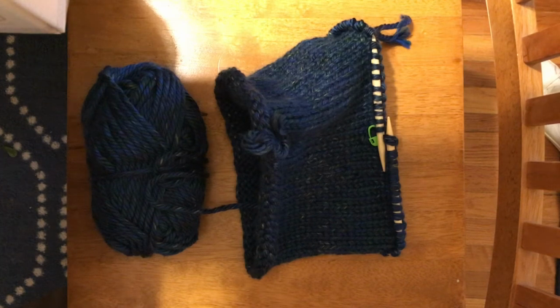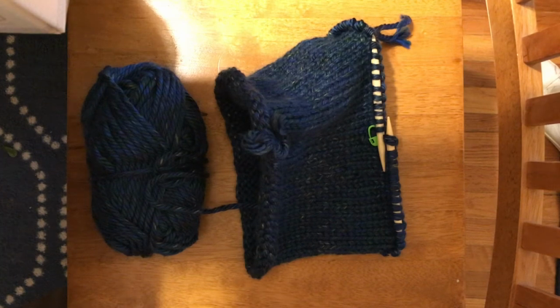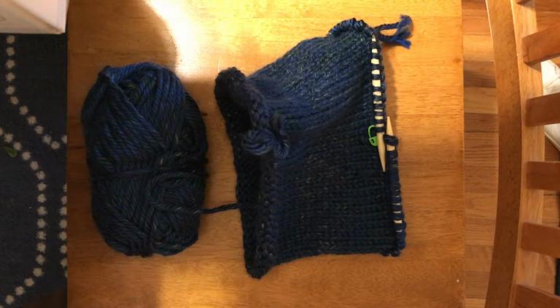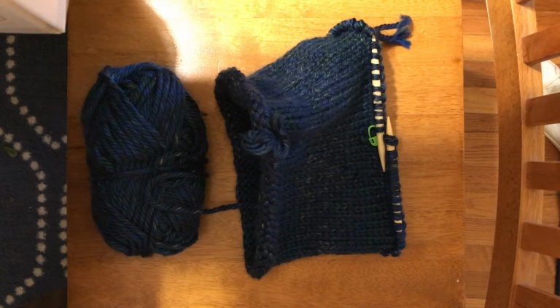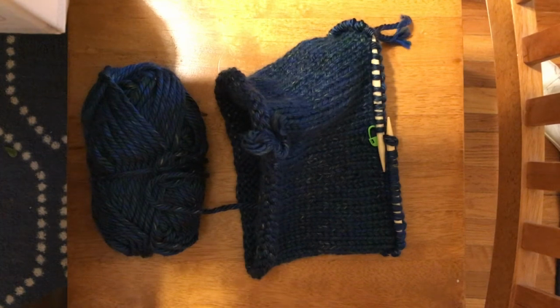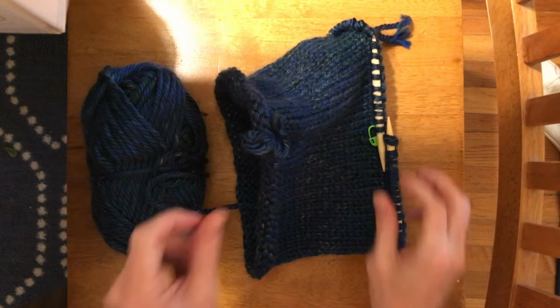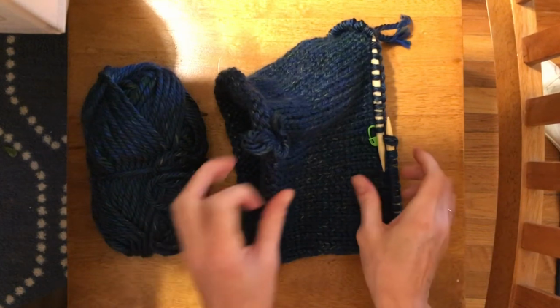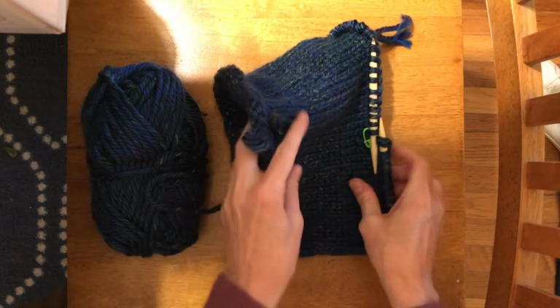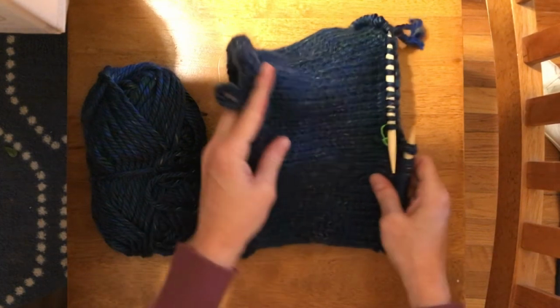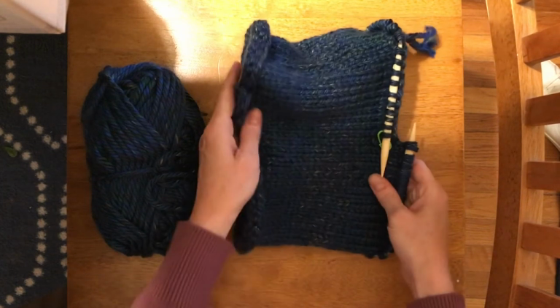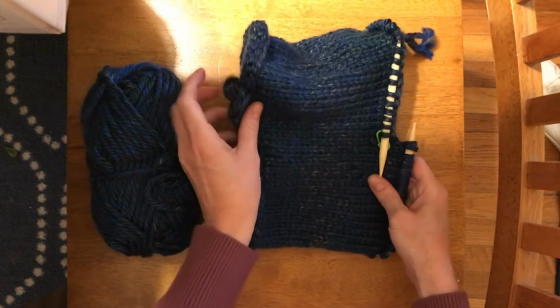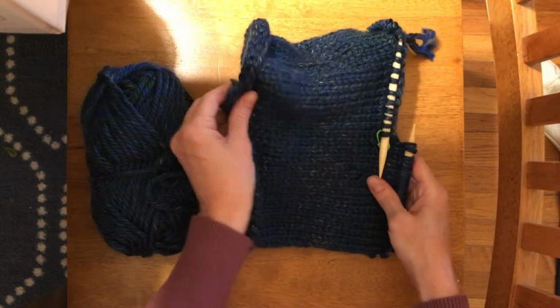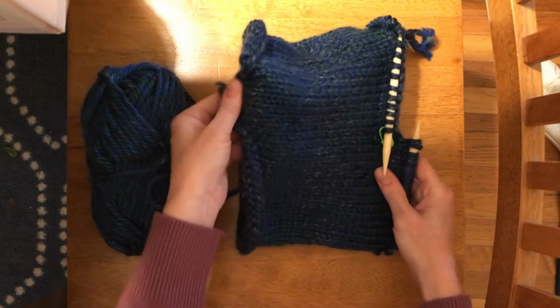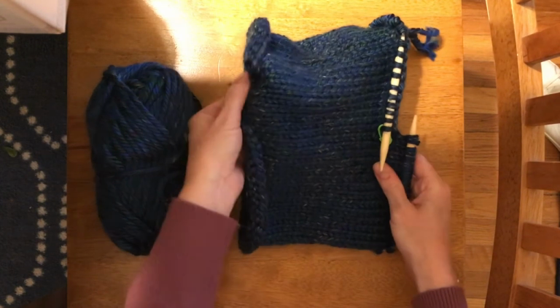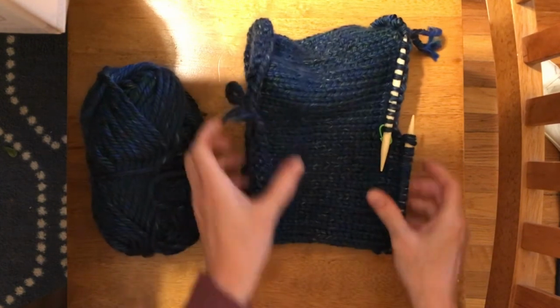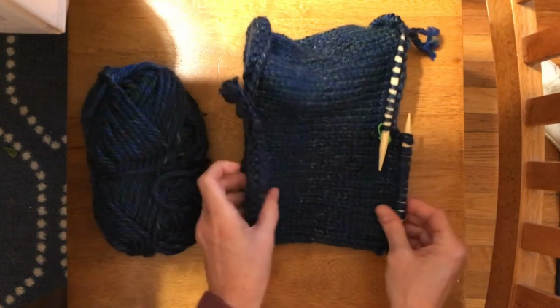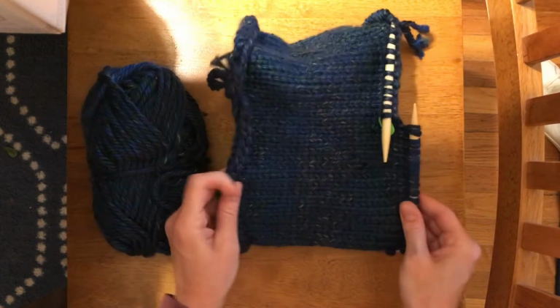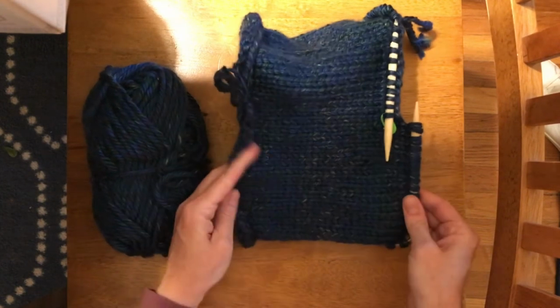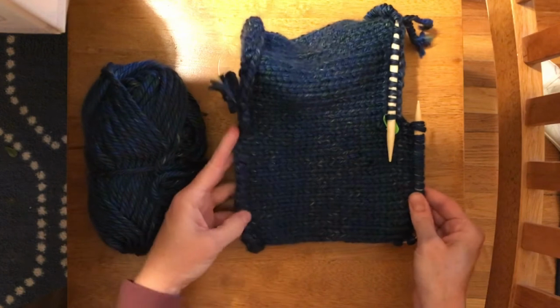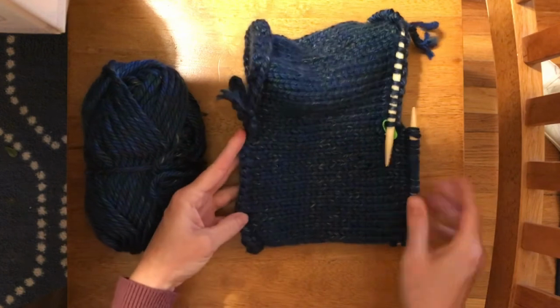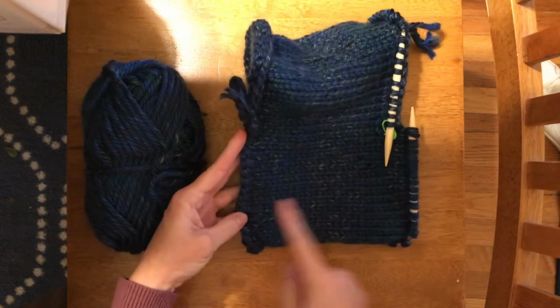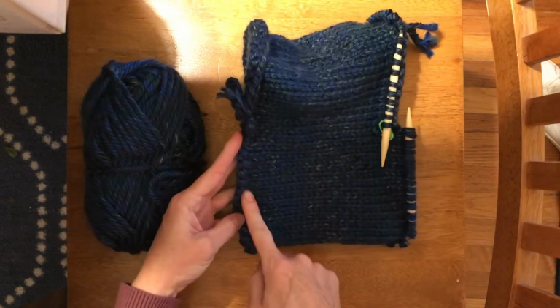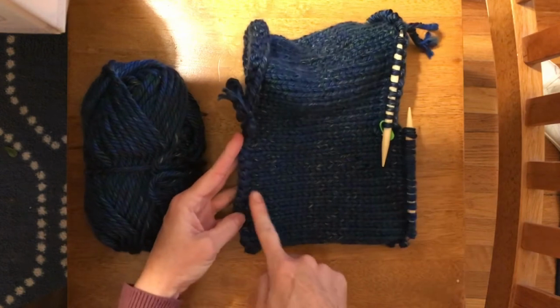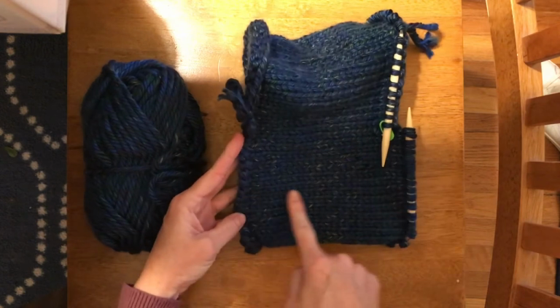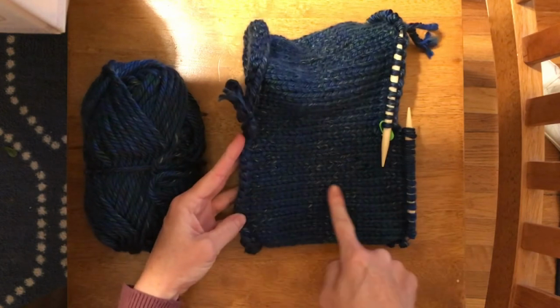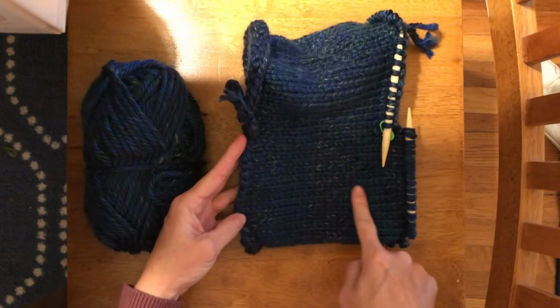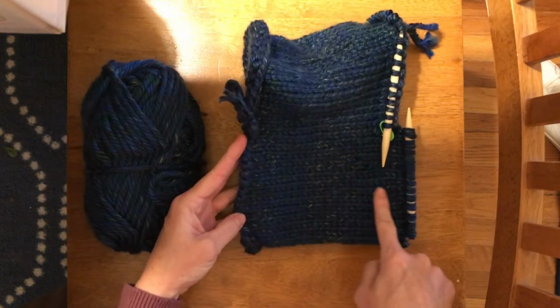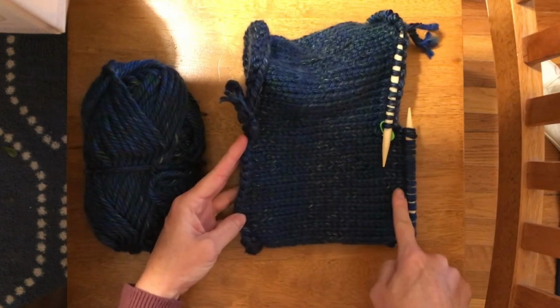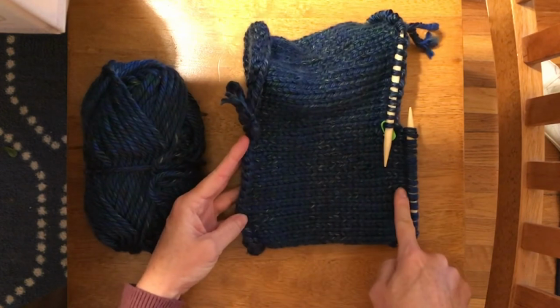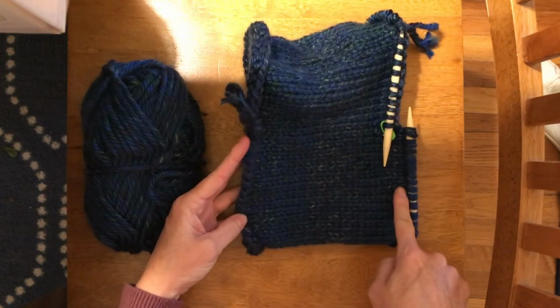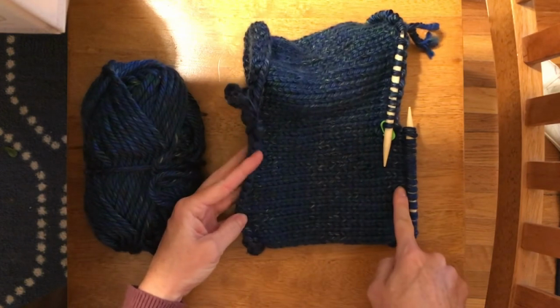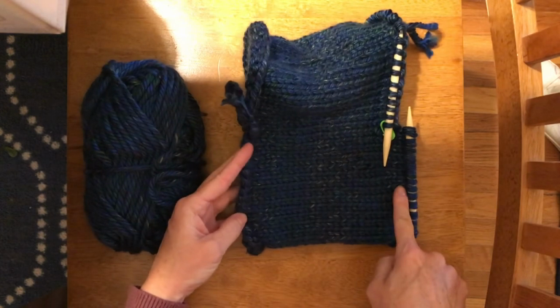Here is the hat and it's getting about as long as I need it to be — that six or seven inches.